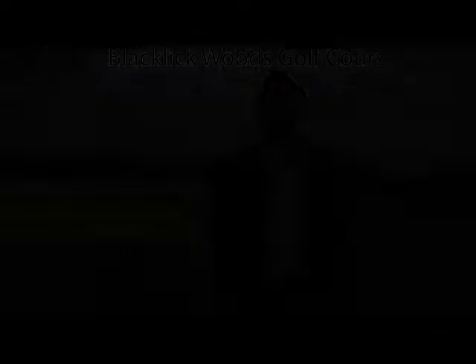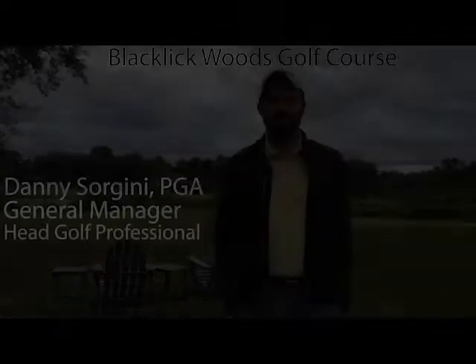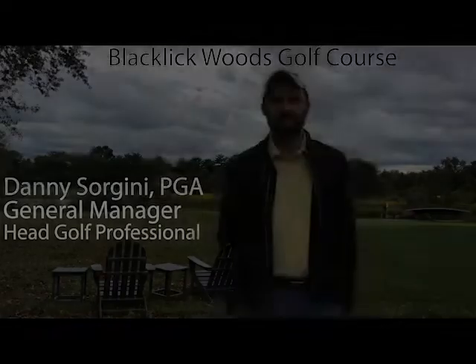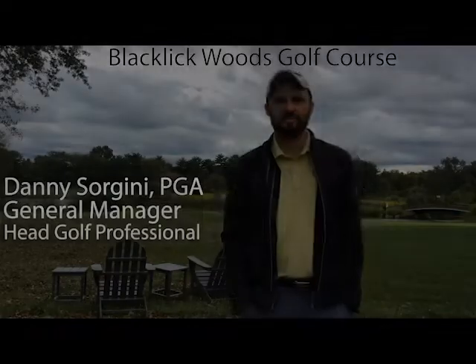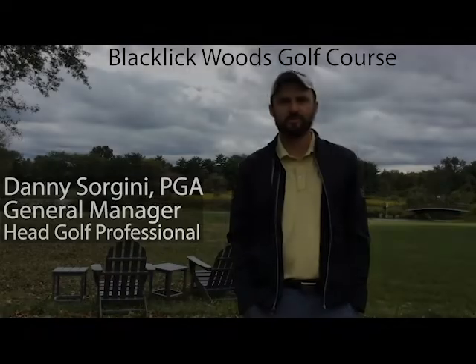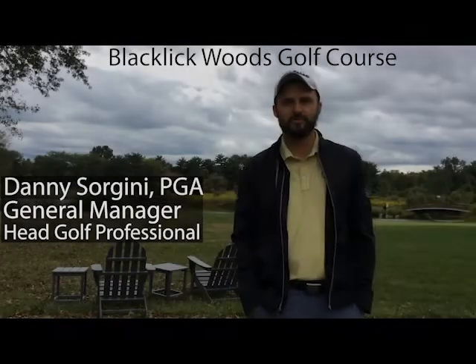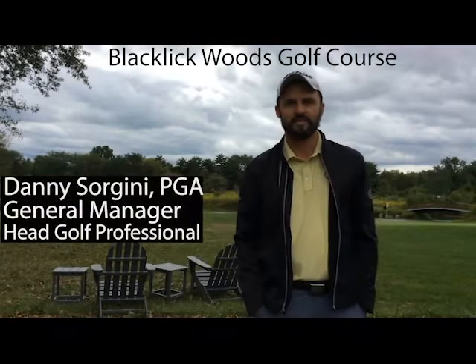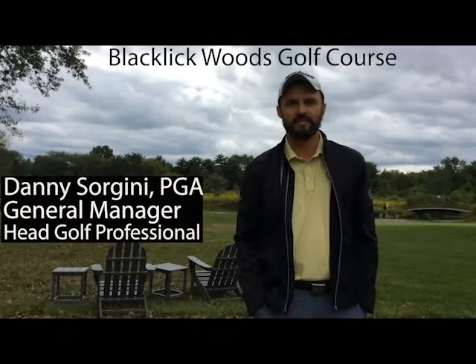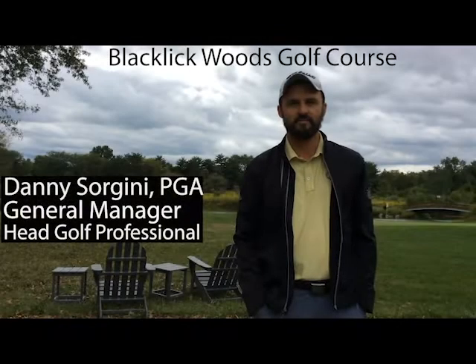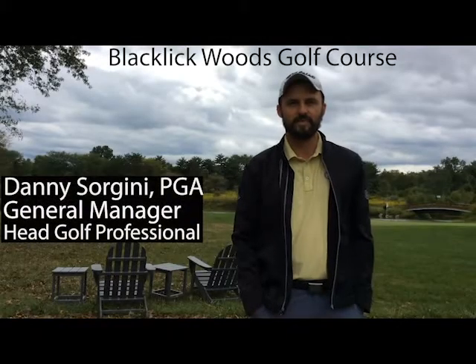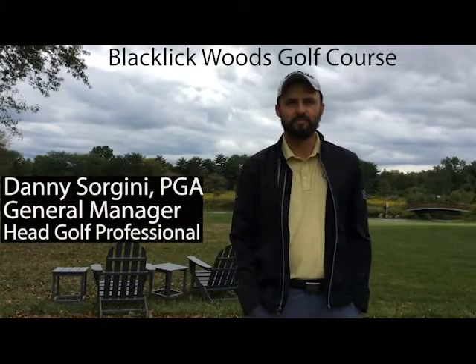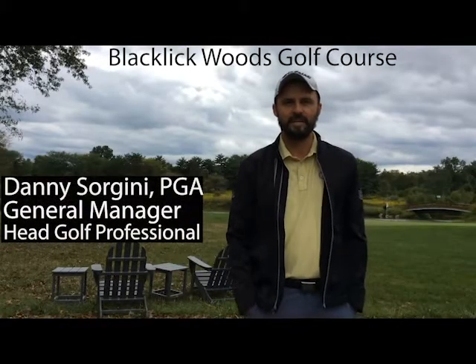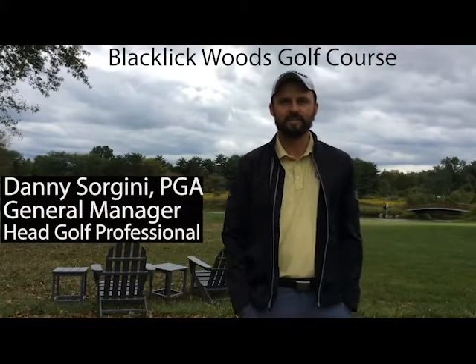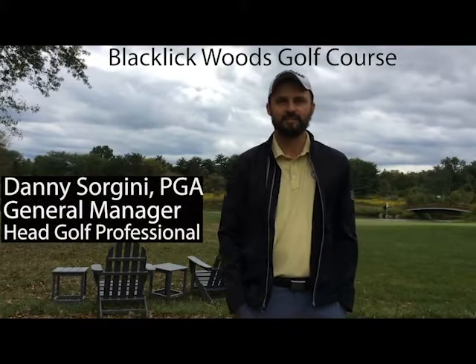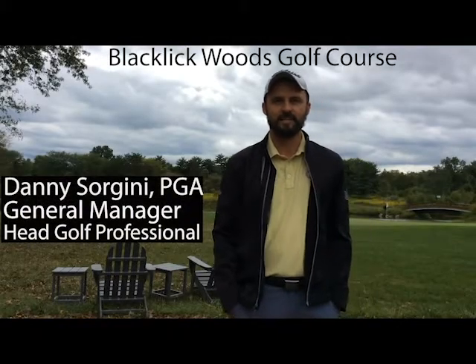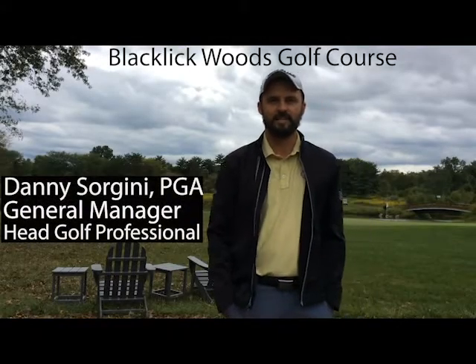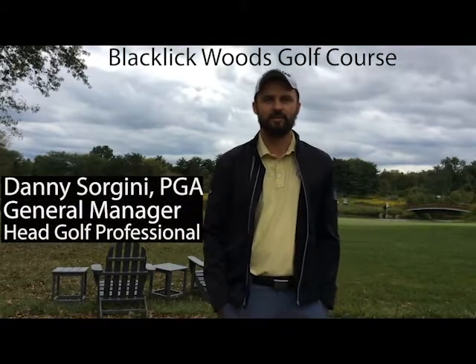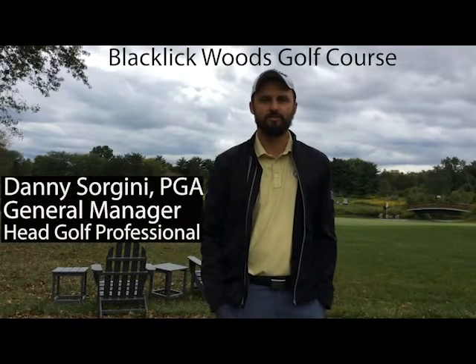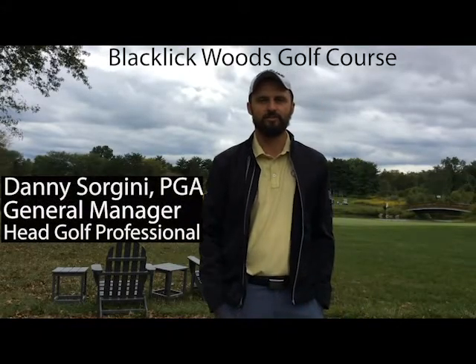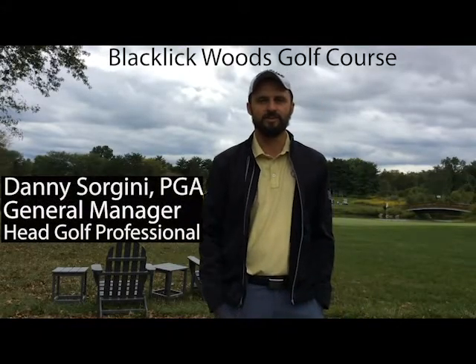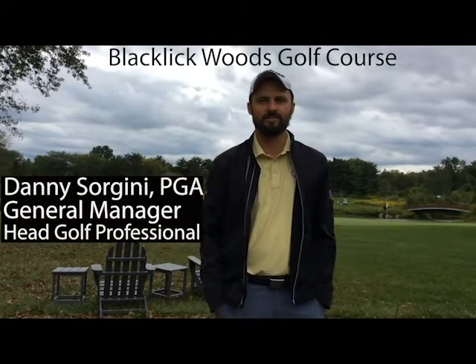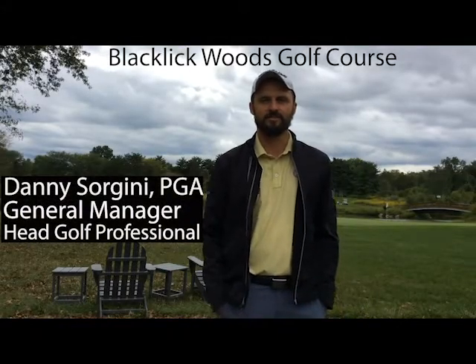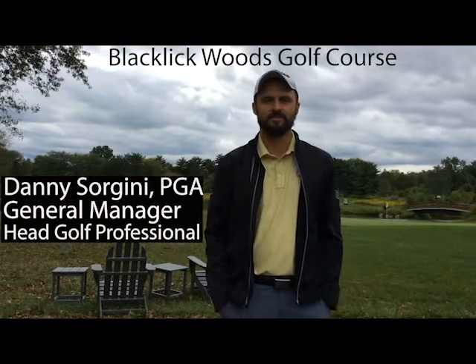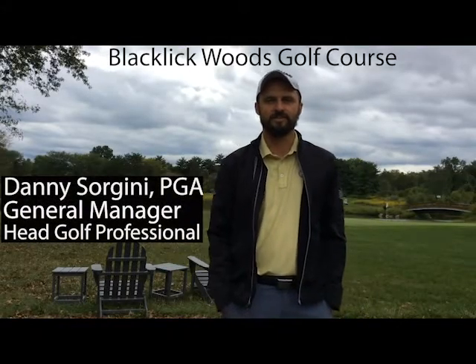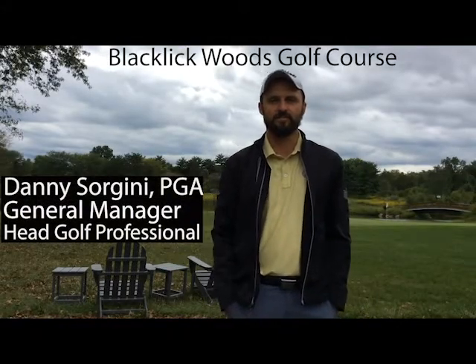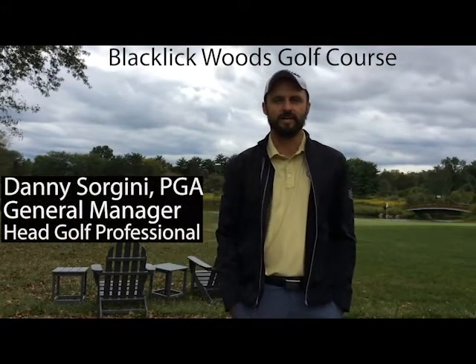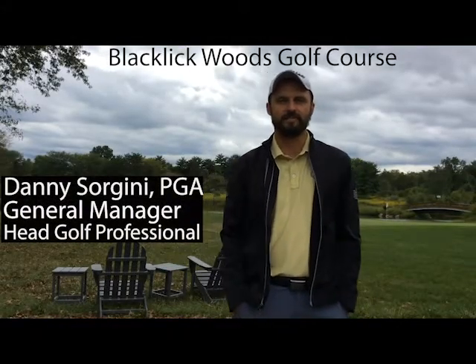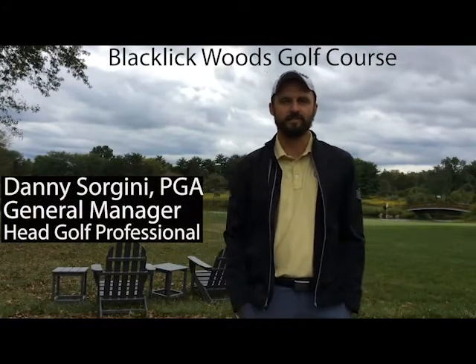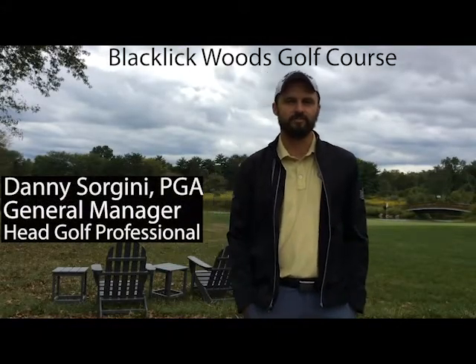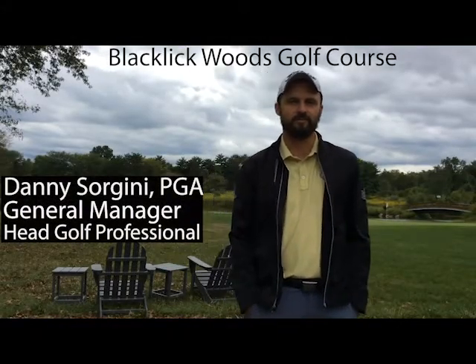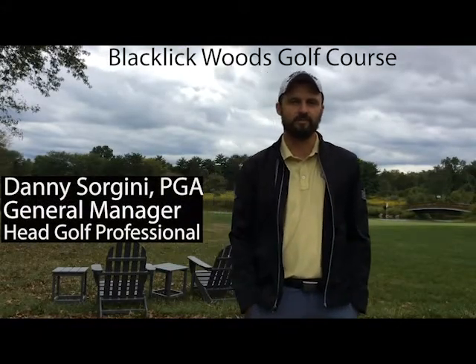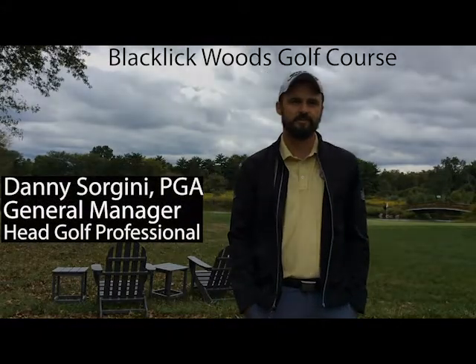I'm Danny Sorgini. I'm the manager and head golf professional here at Blackwood Golf Course.